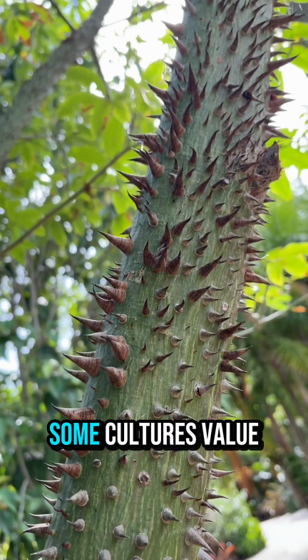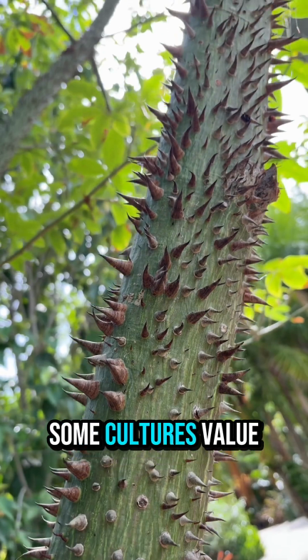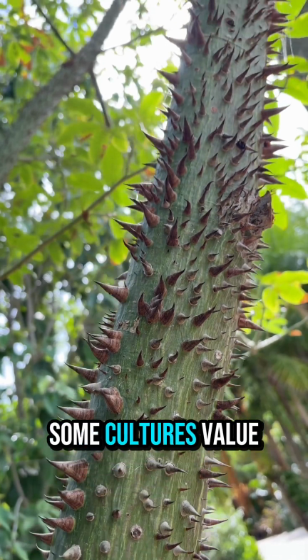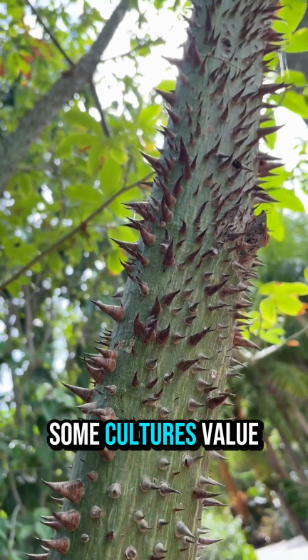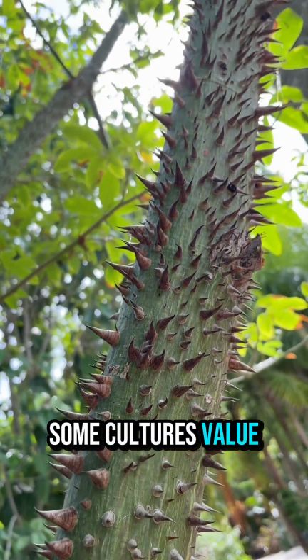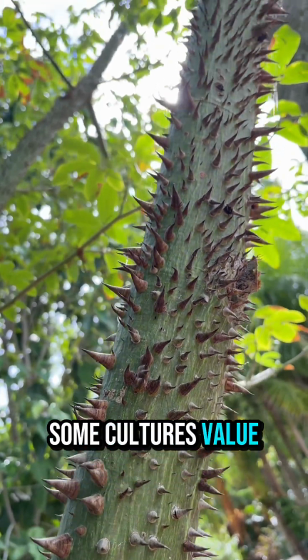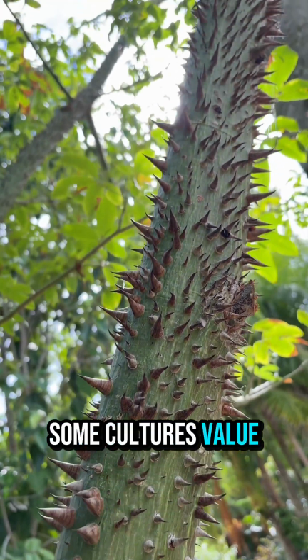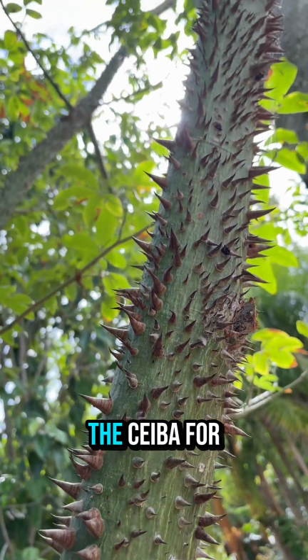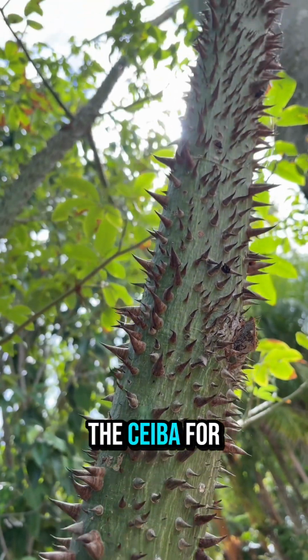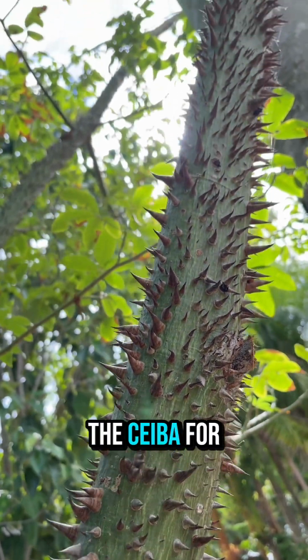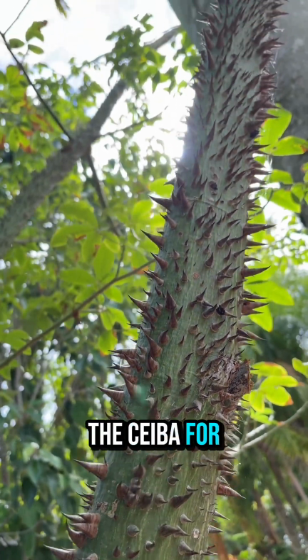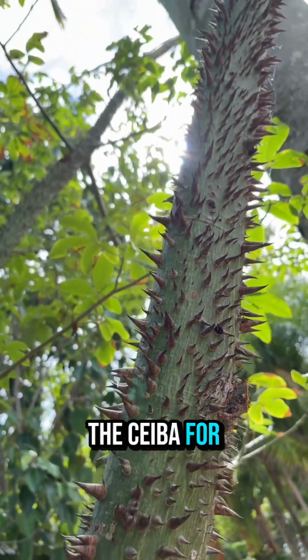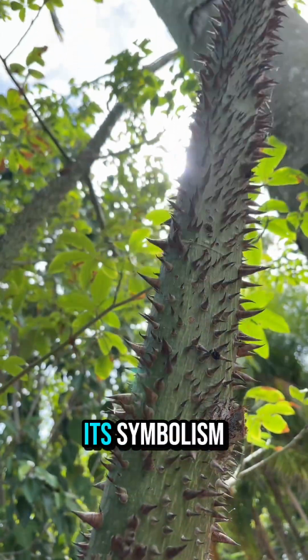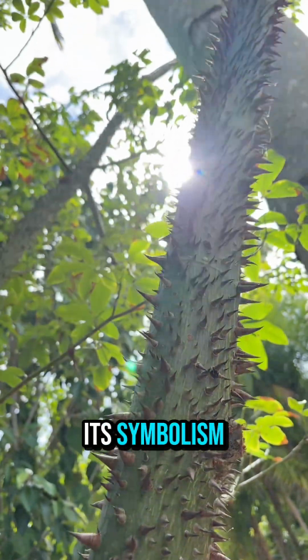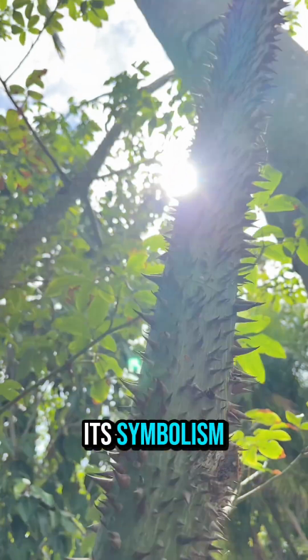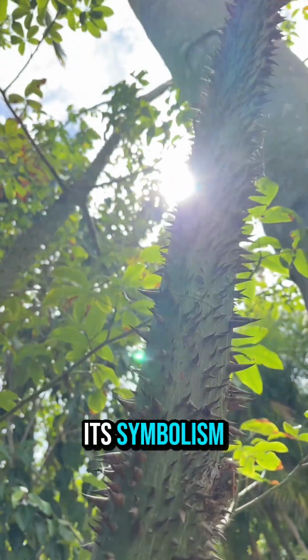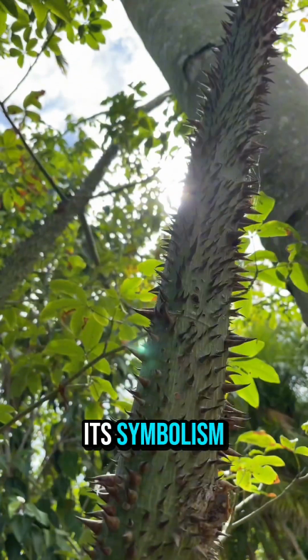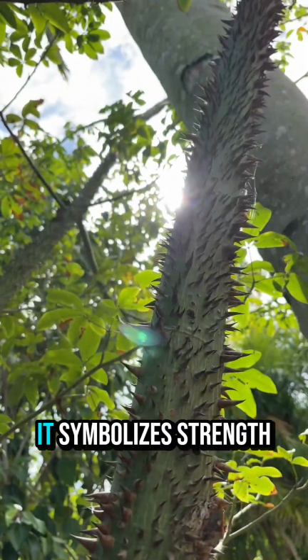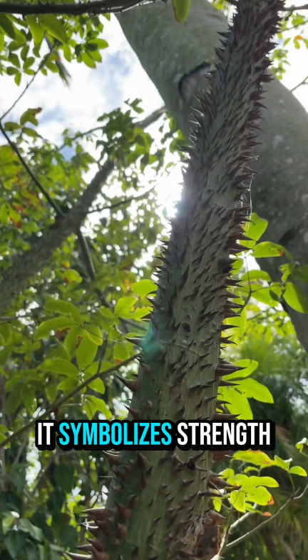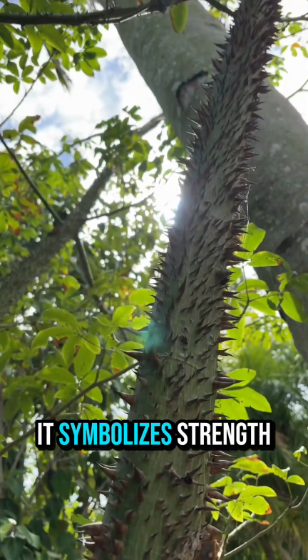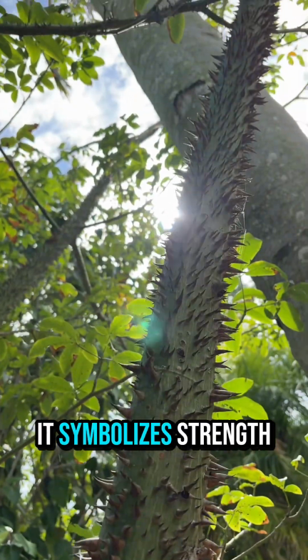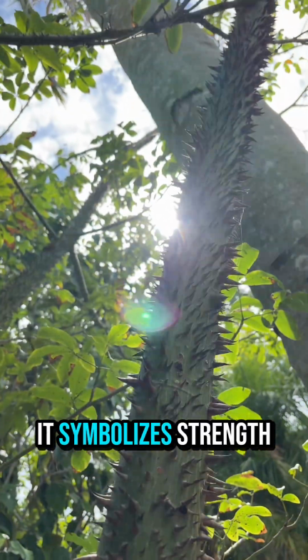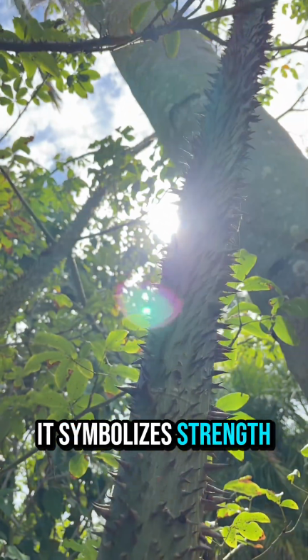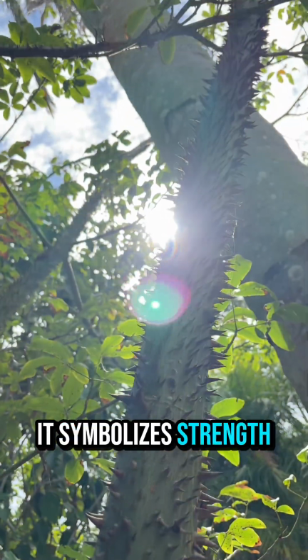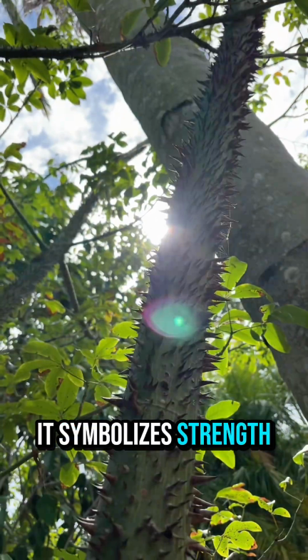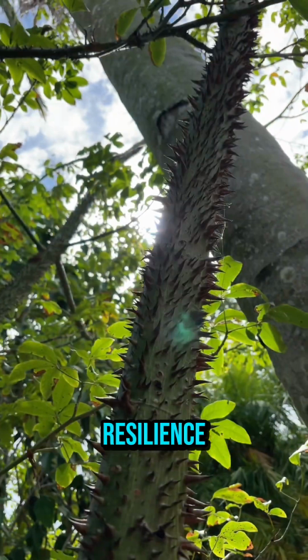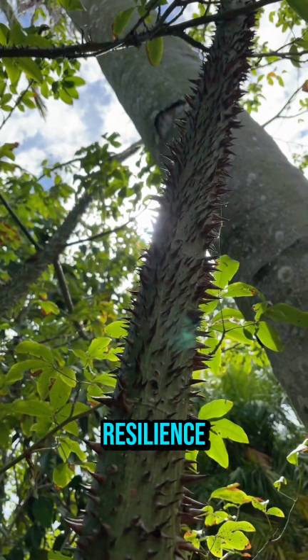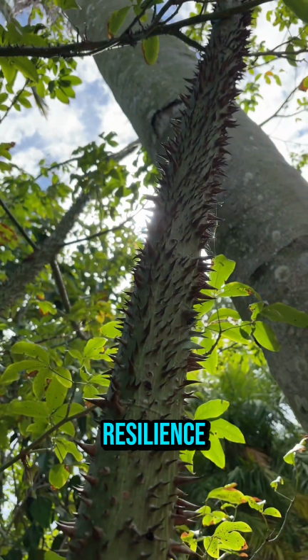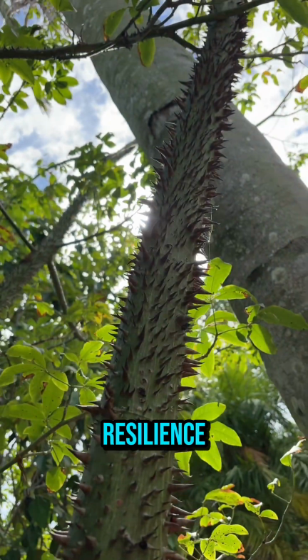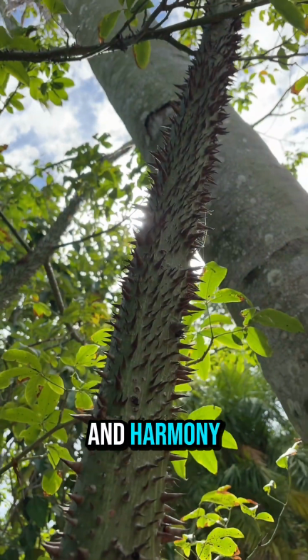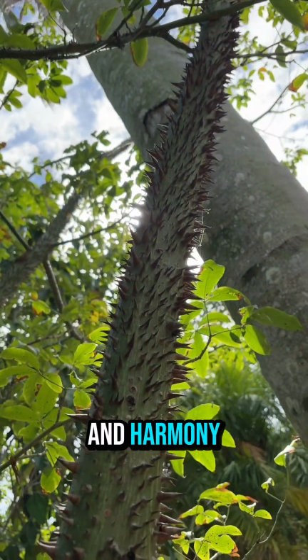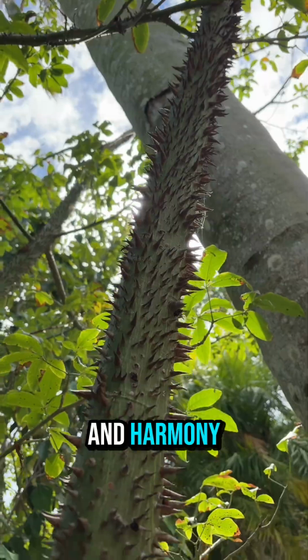Some cultures value the ceiba for its symbolism. It symbolizes strength, resilience, and harmony.